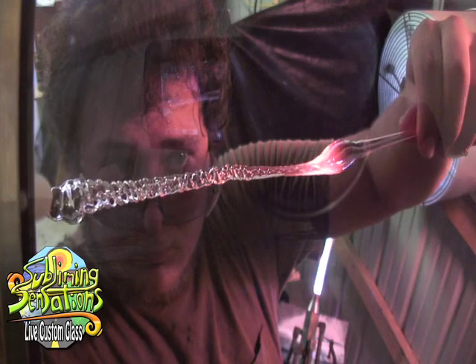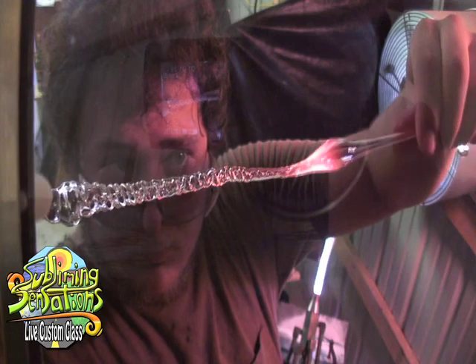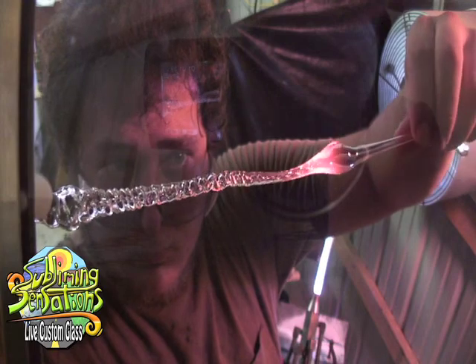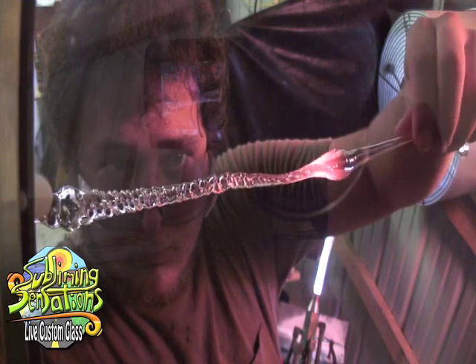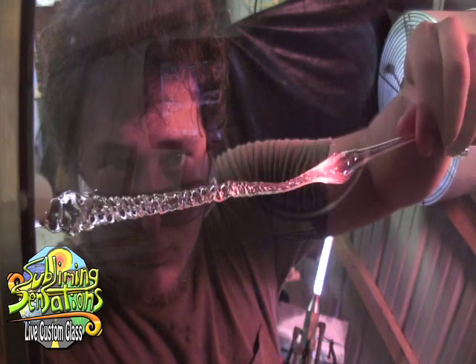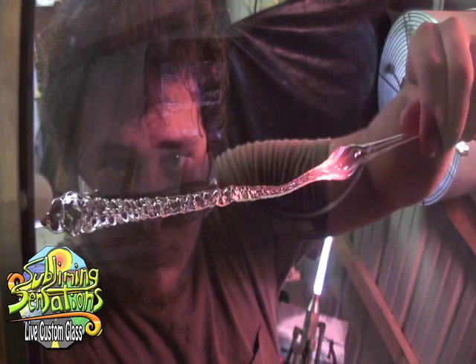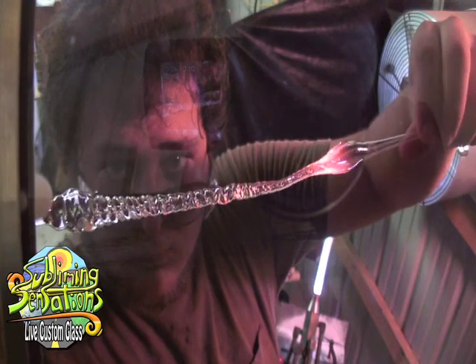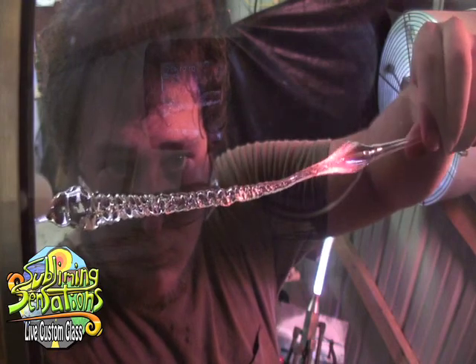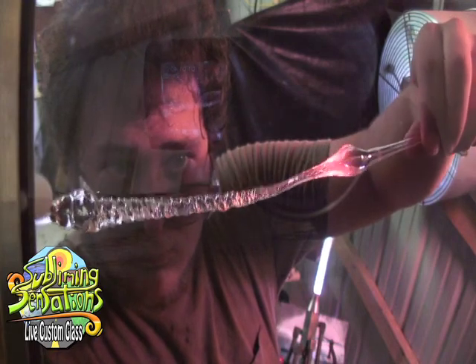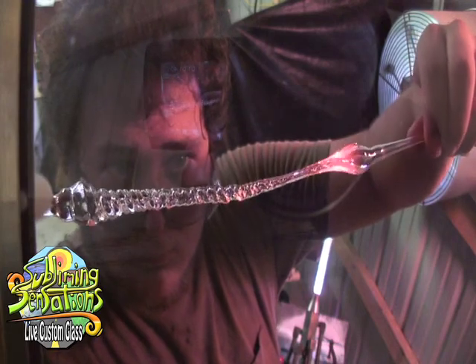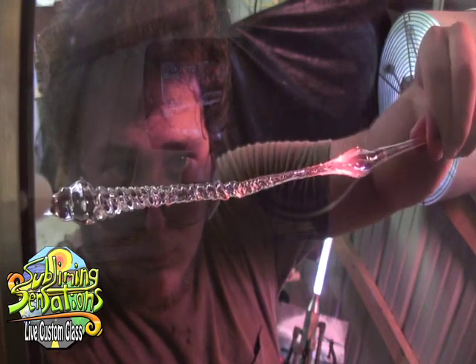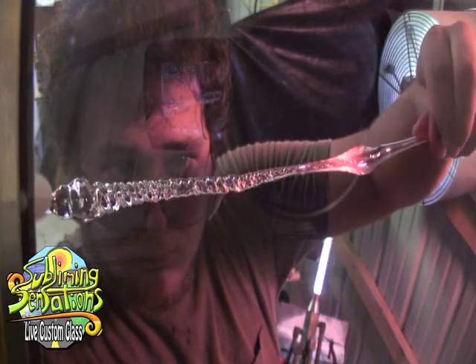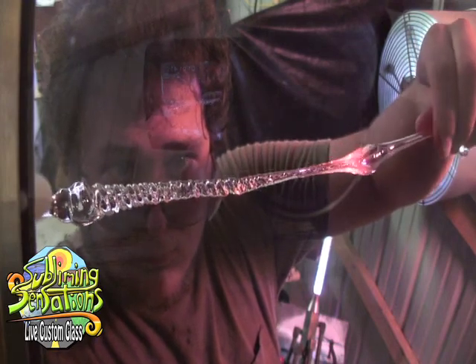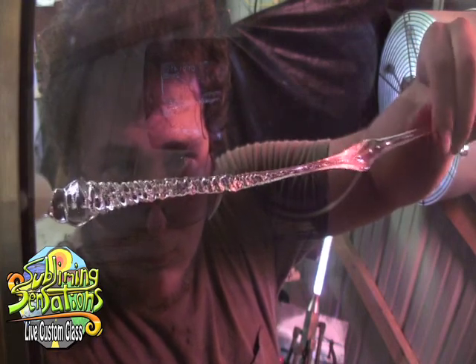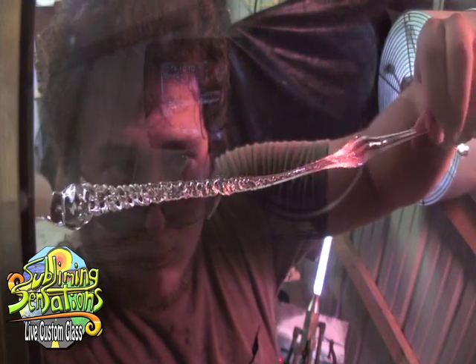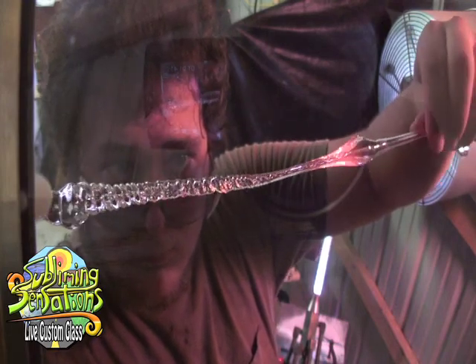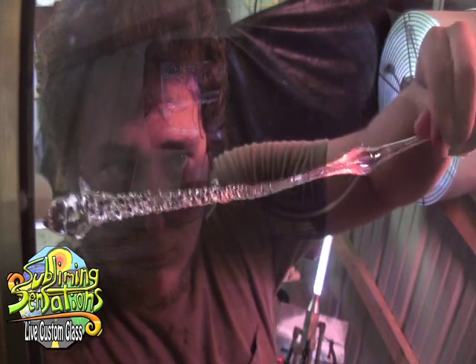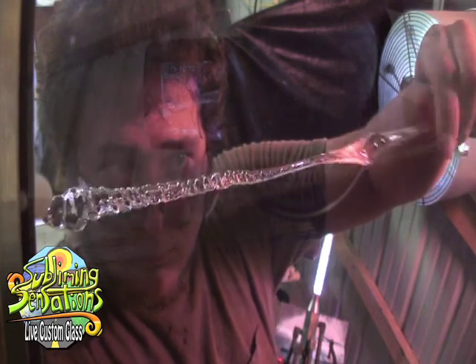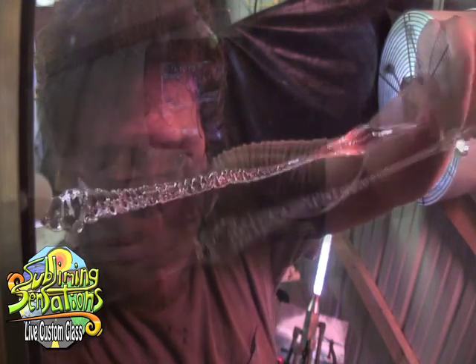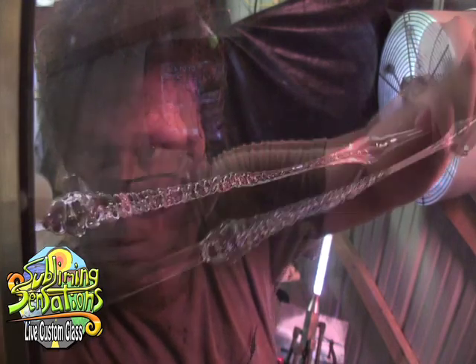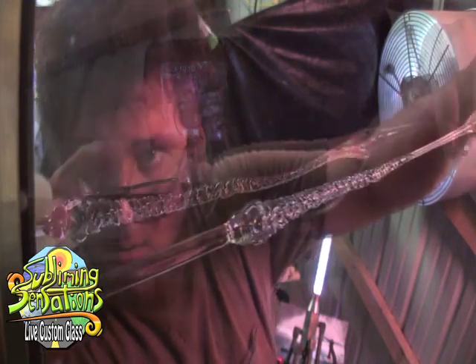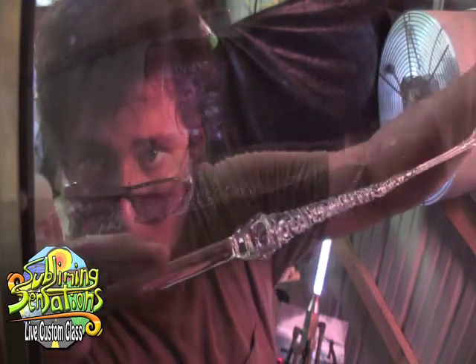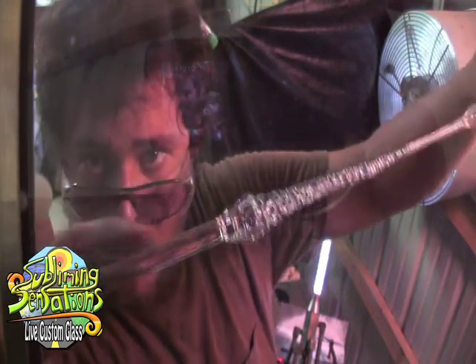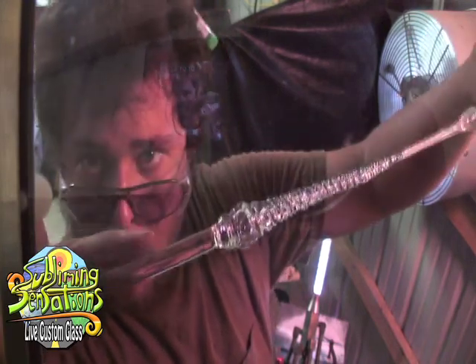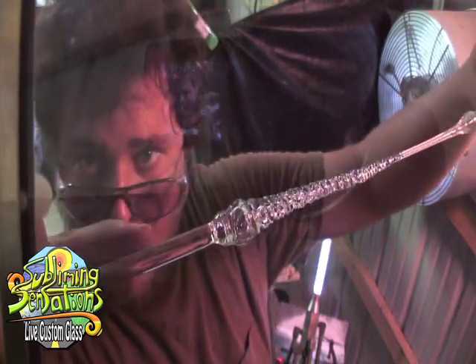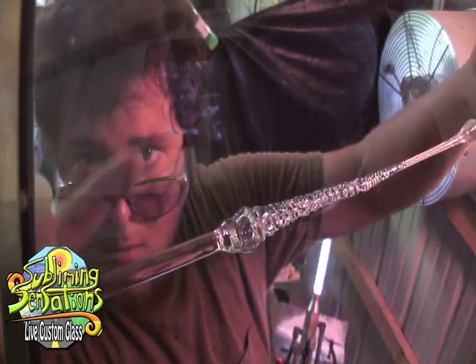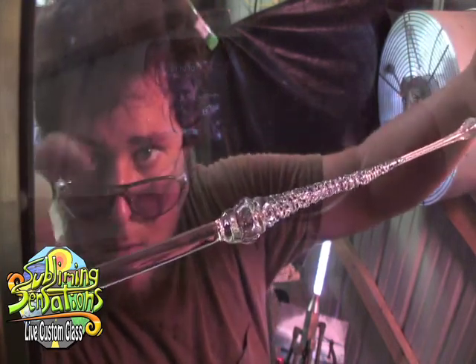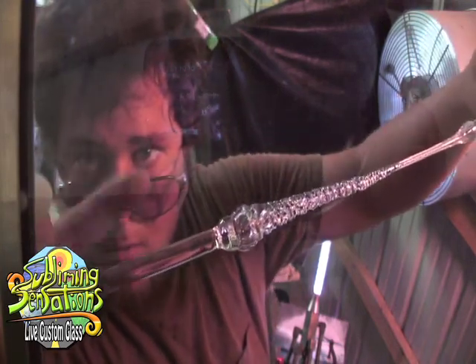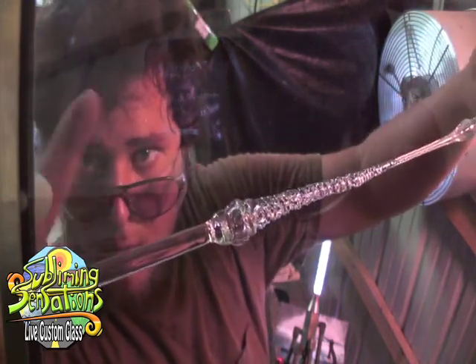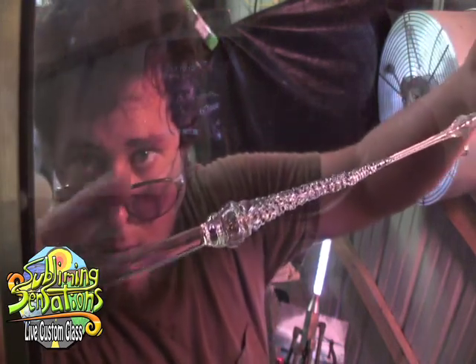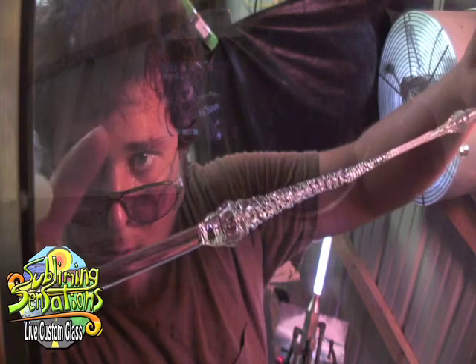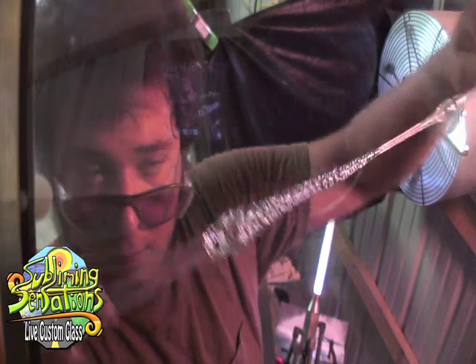Stabilize it, straighten it, and now we're gonna move on to making the loop.